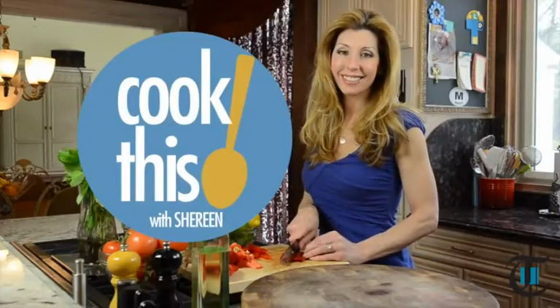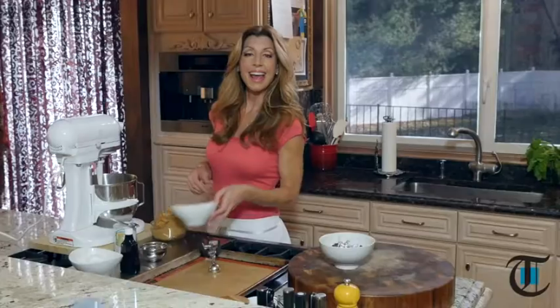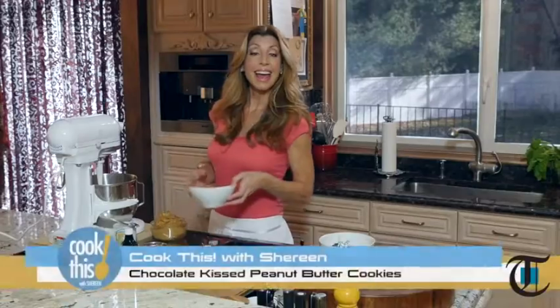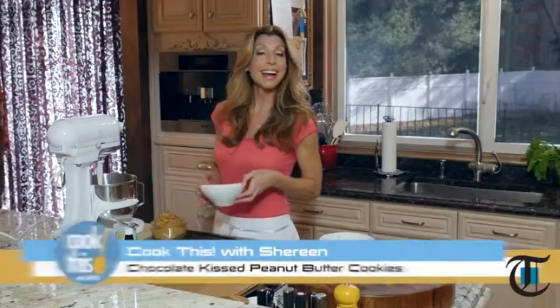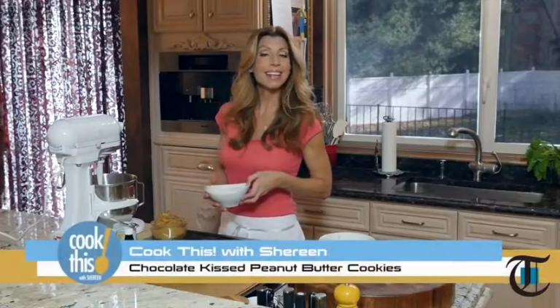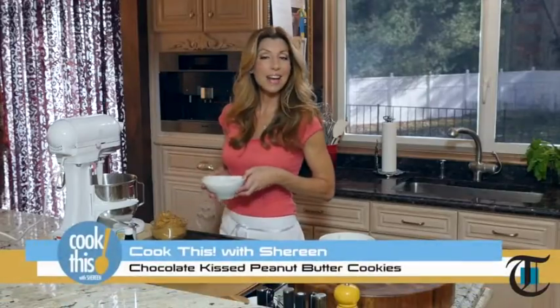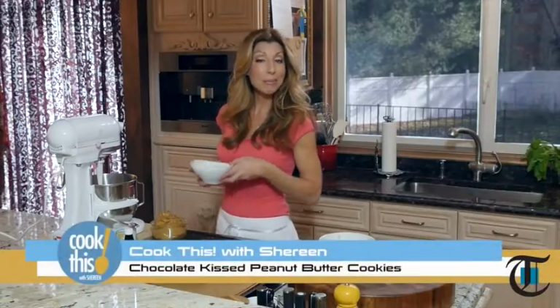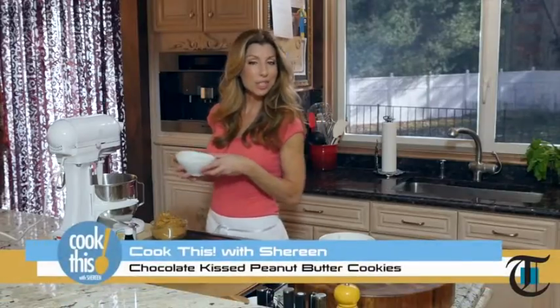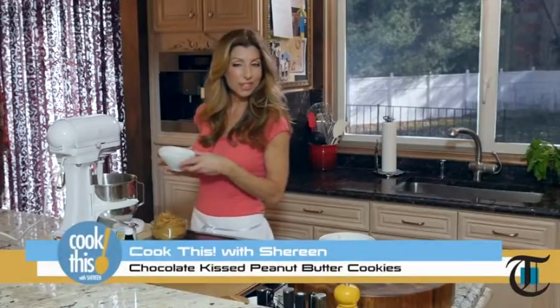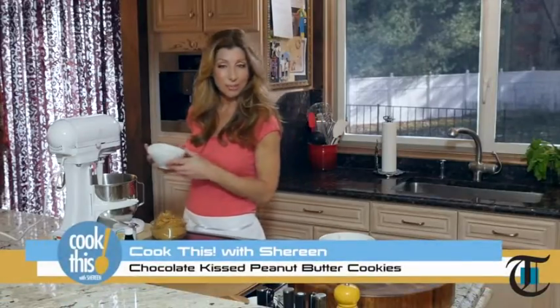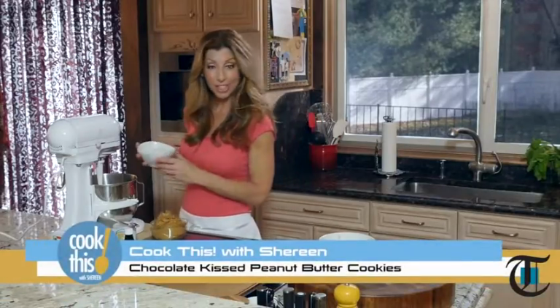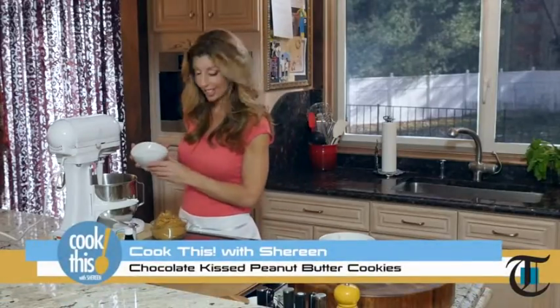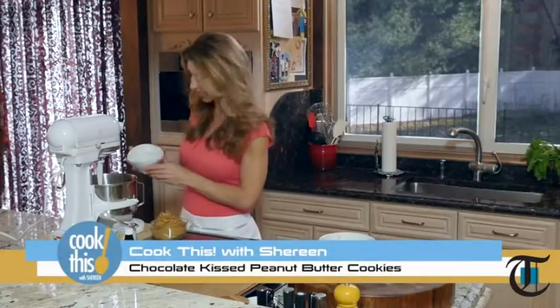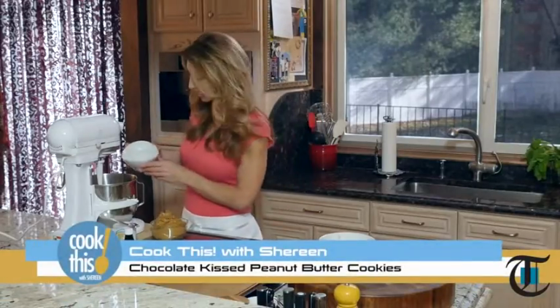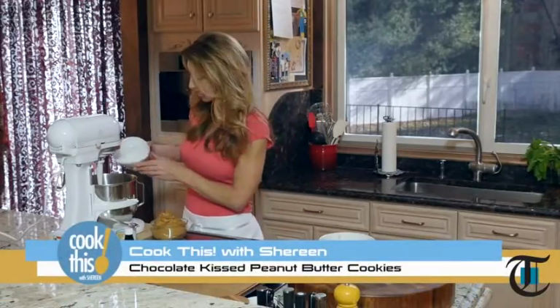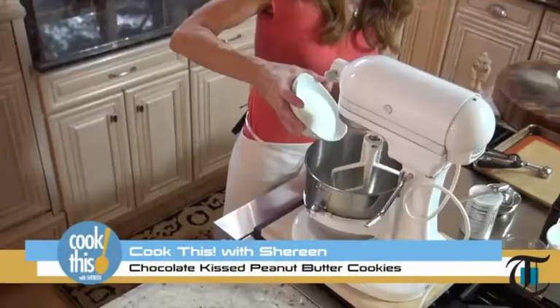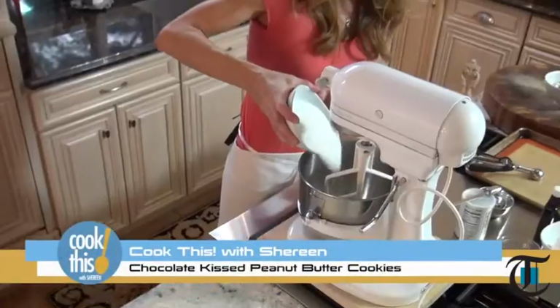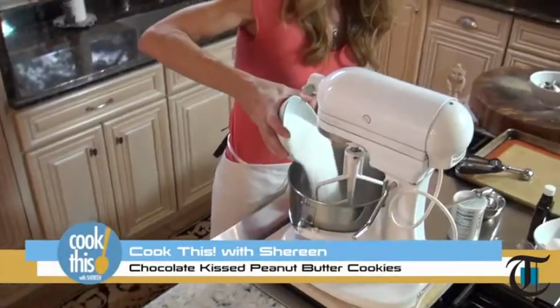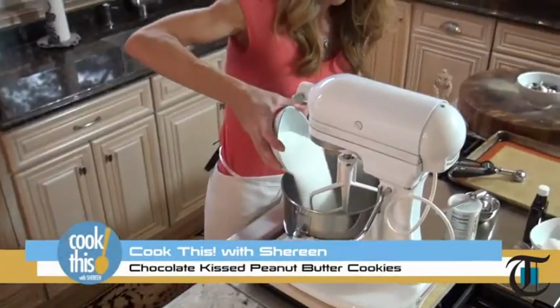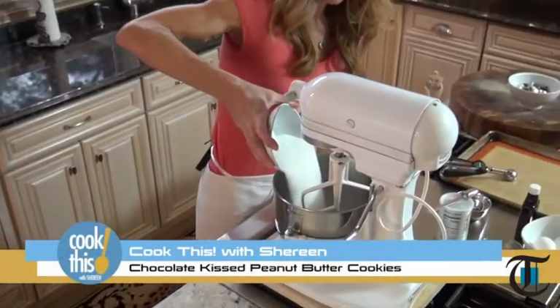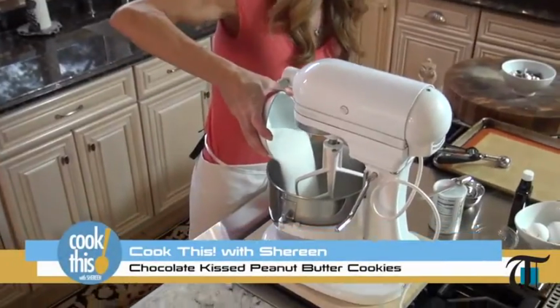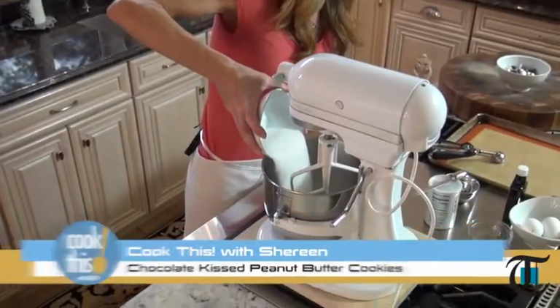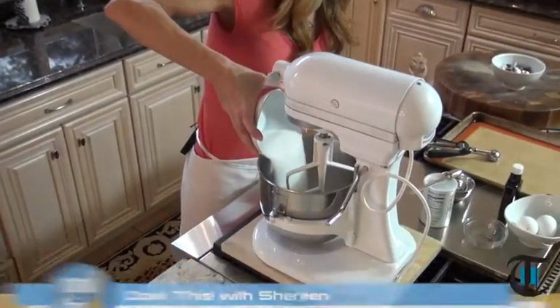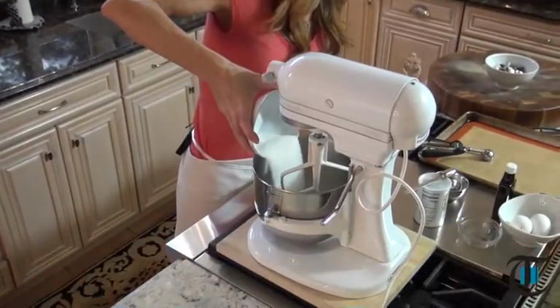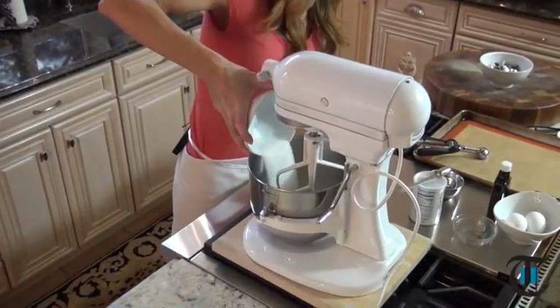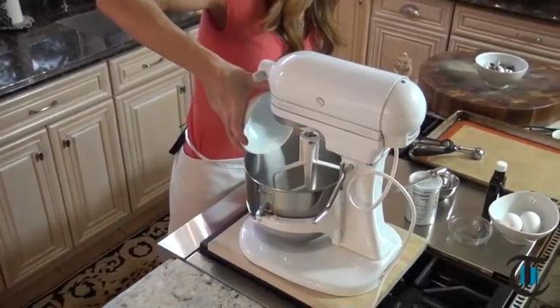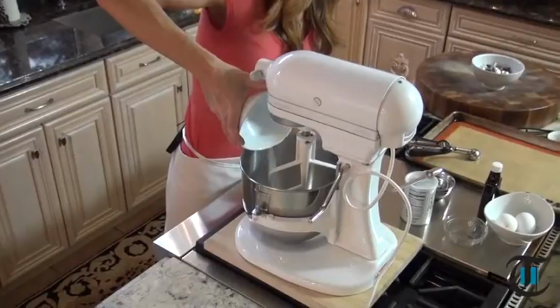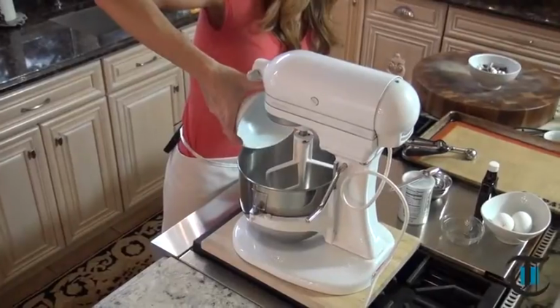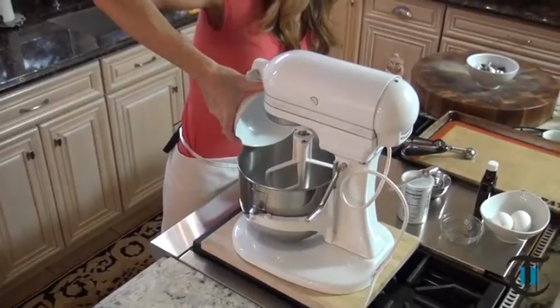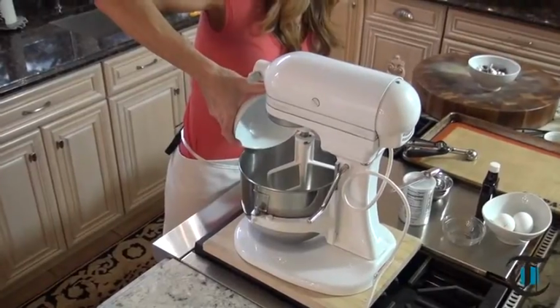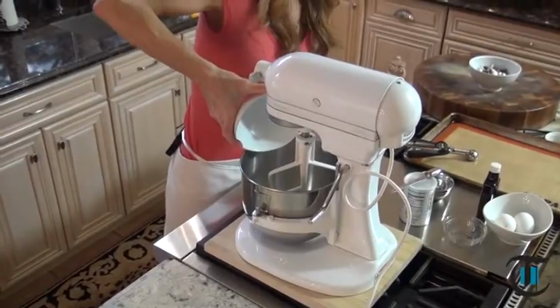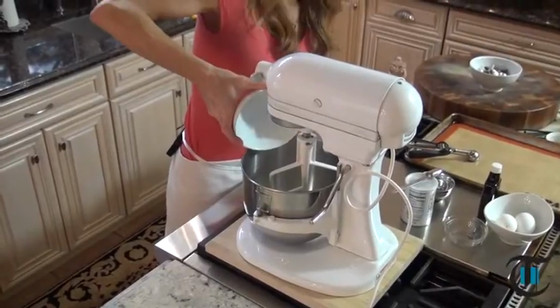Hey guys, I'm Shereen with CookThis. Today we're making chocolate kissed peanut butter cookies.